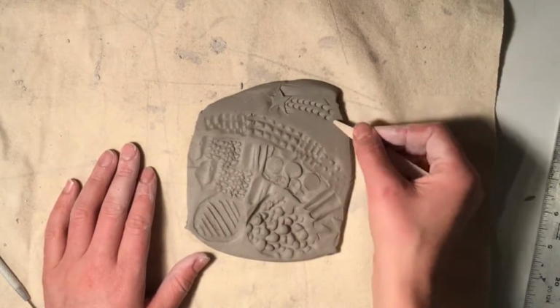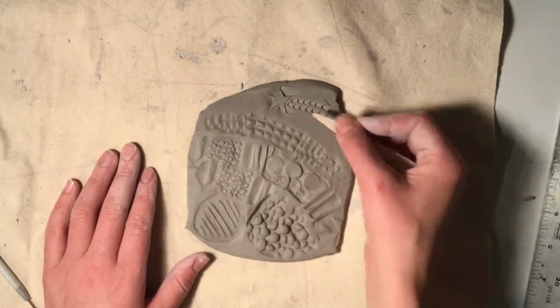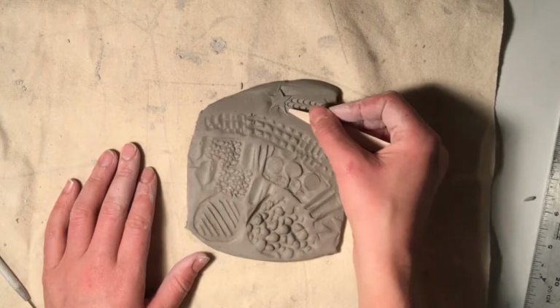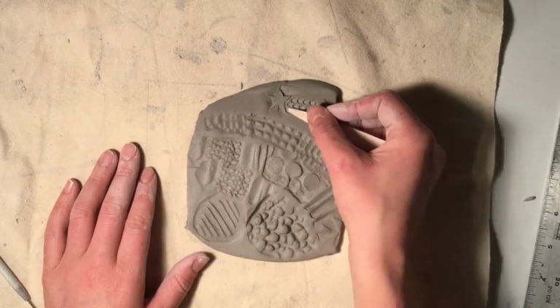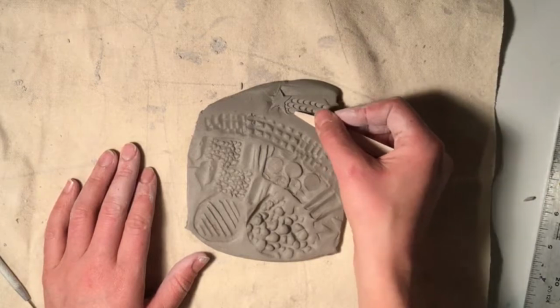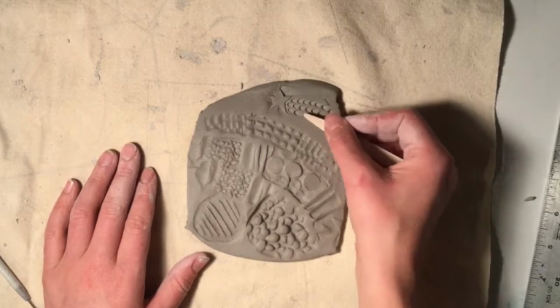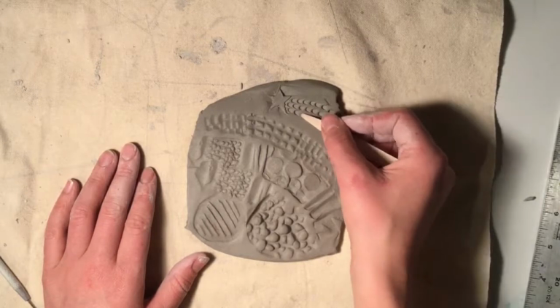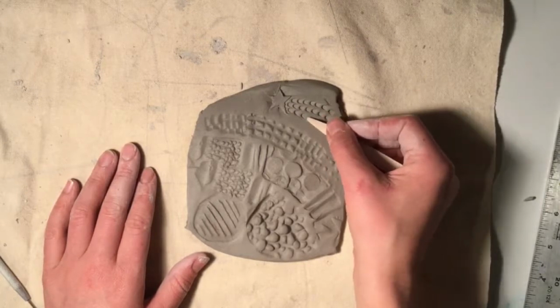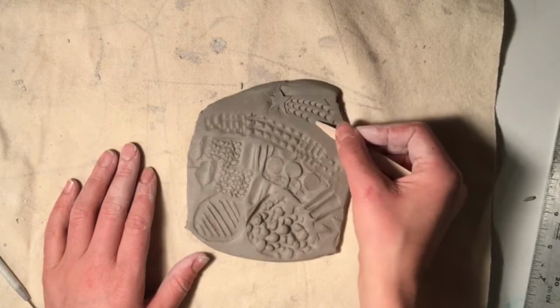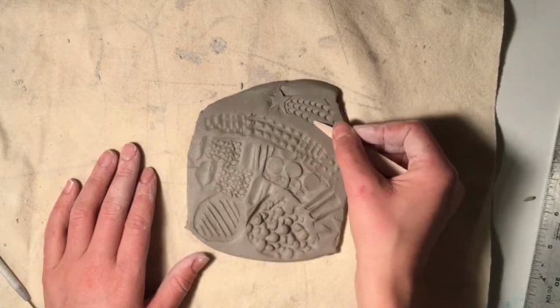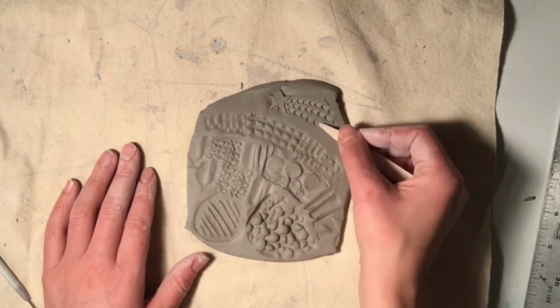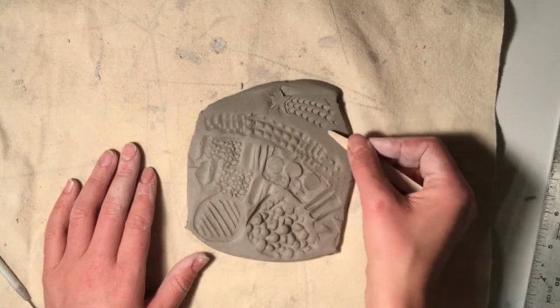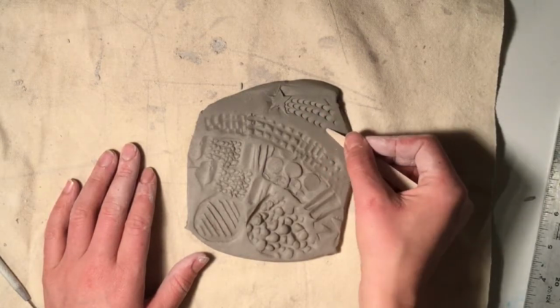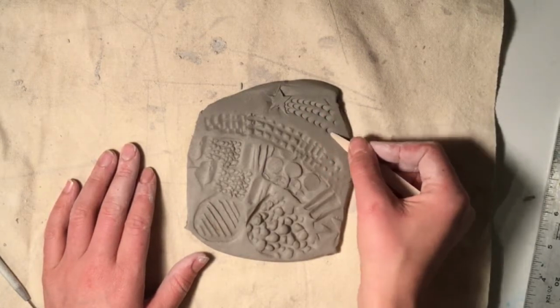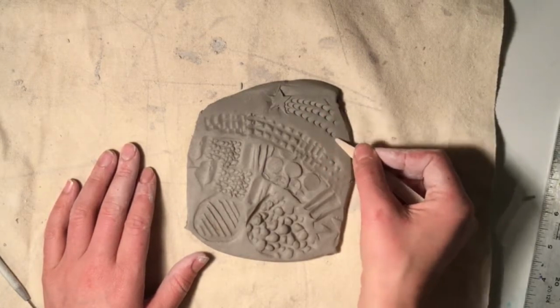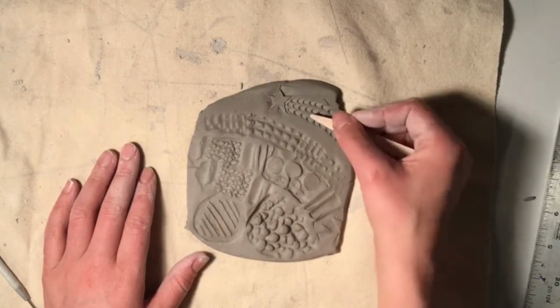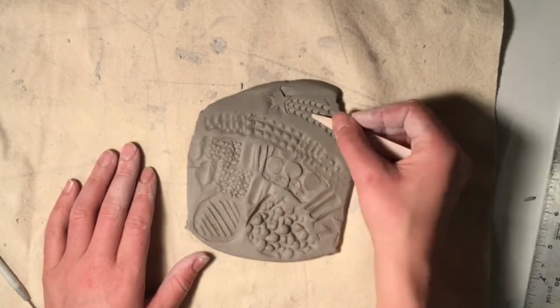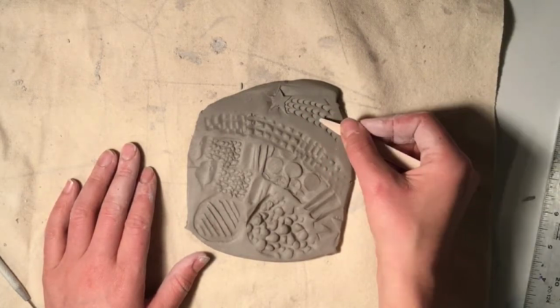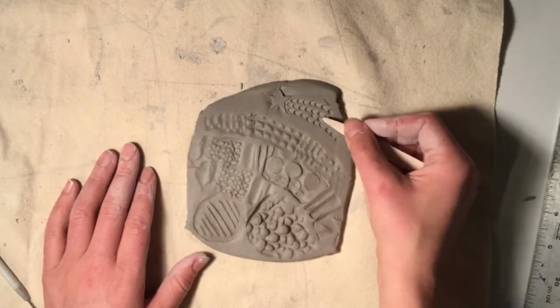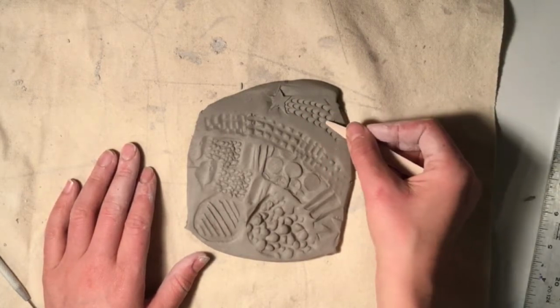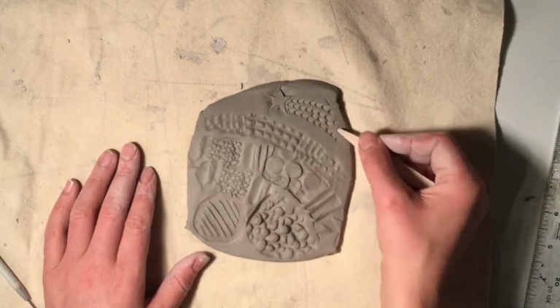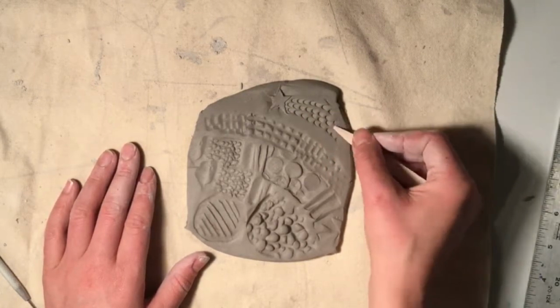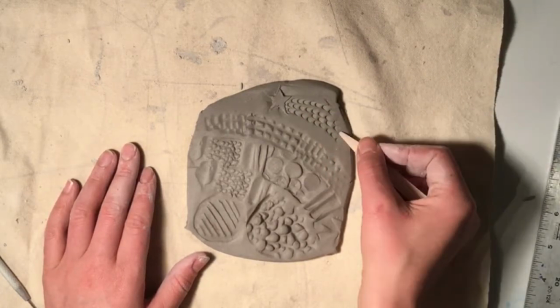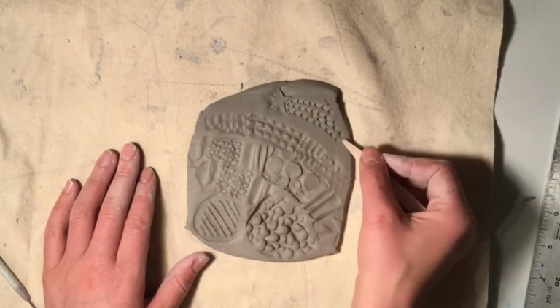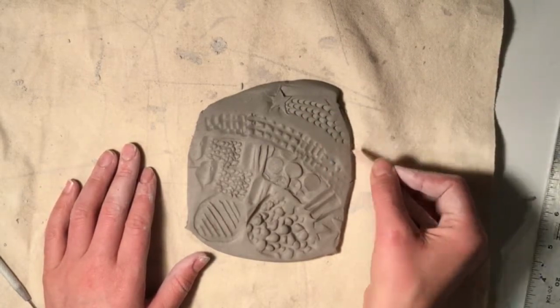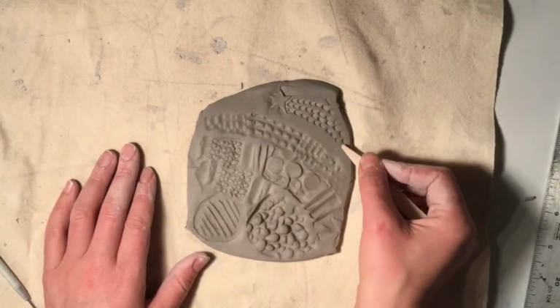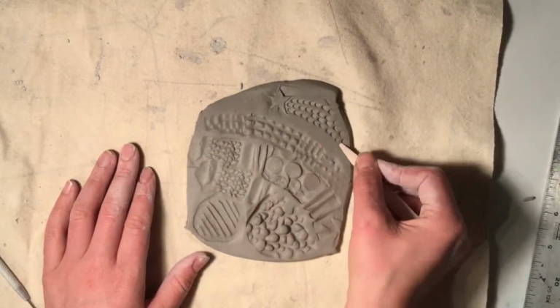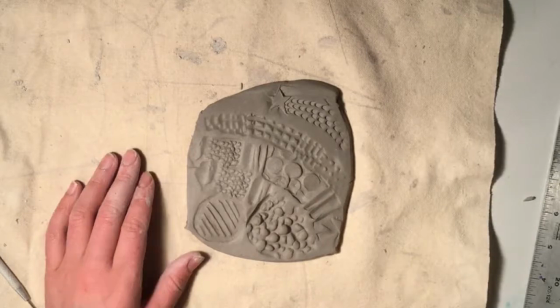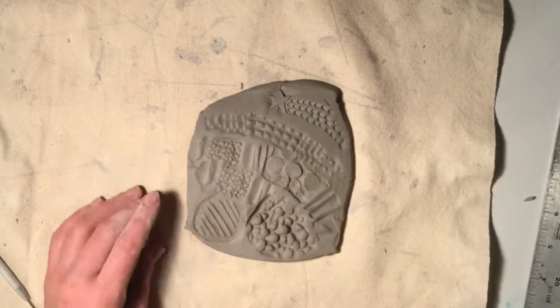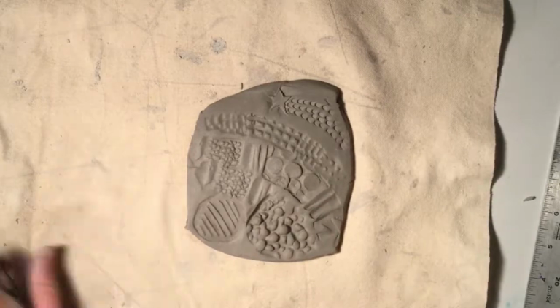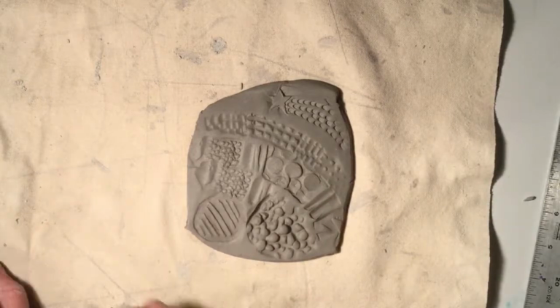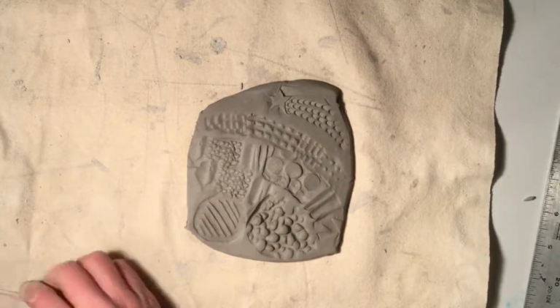Any tool can be turned into a stamp by pressing it into your clay and creating a pattern.